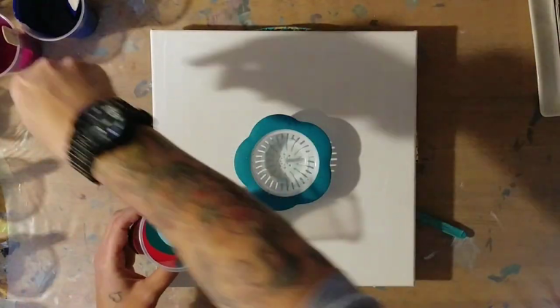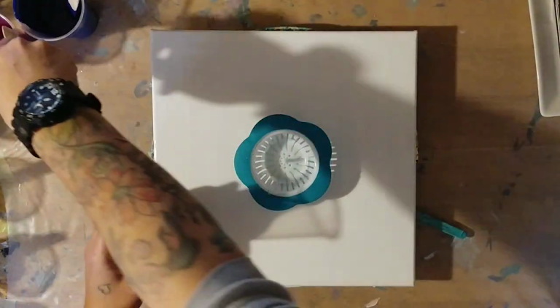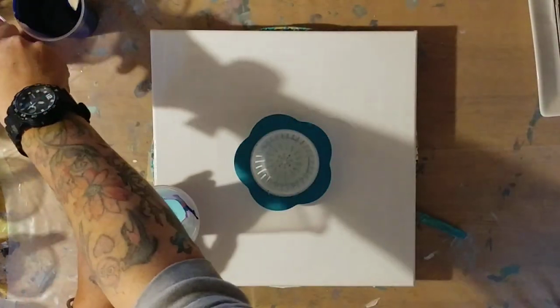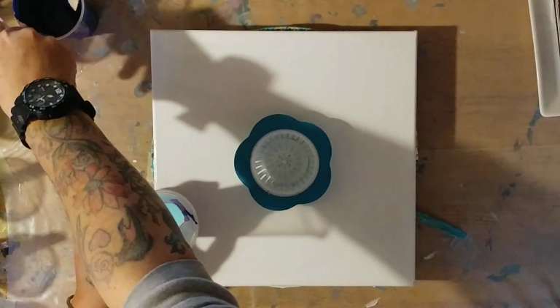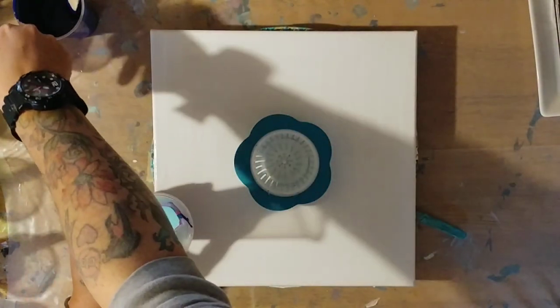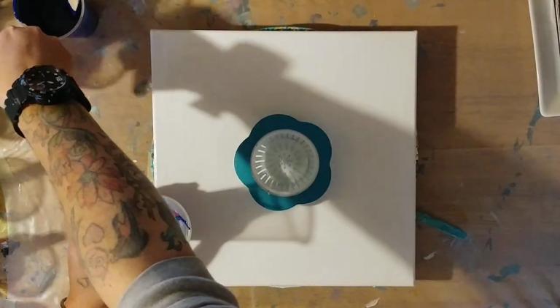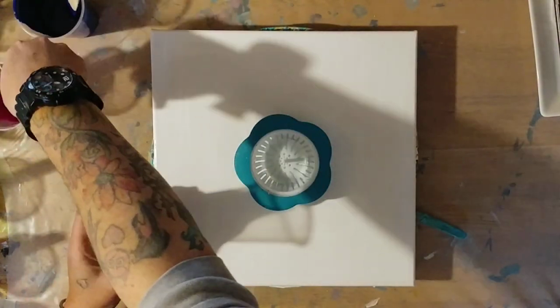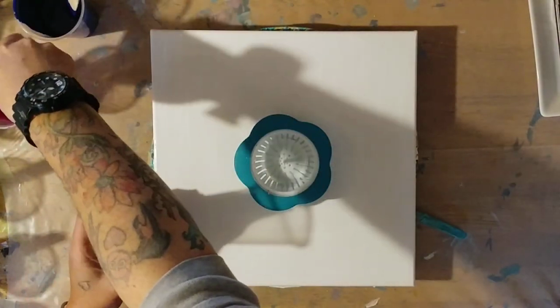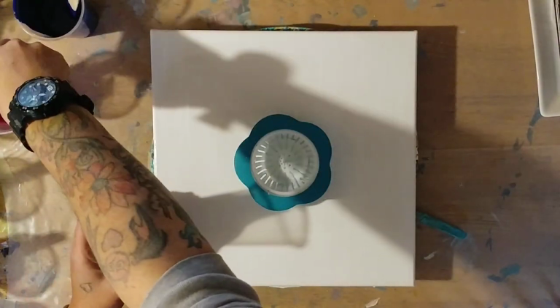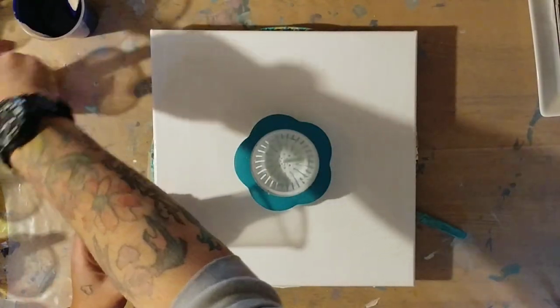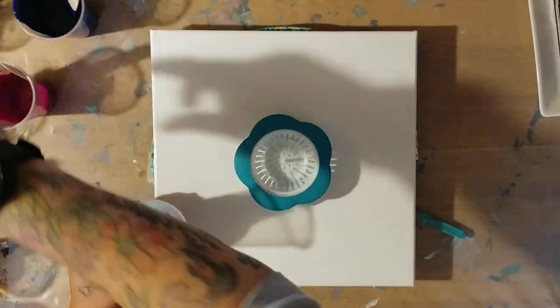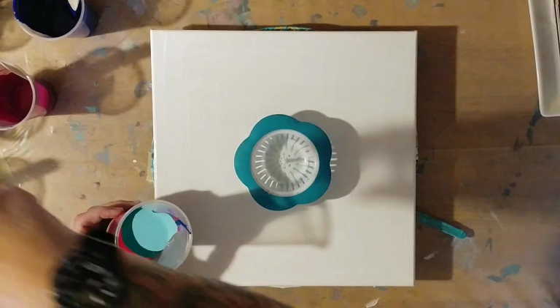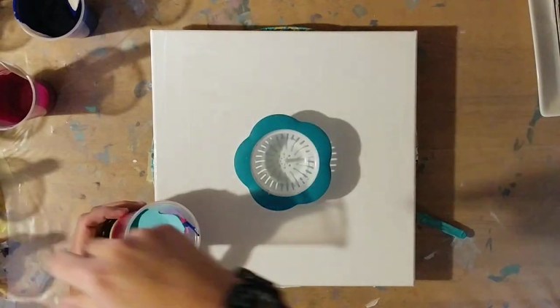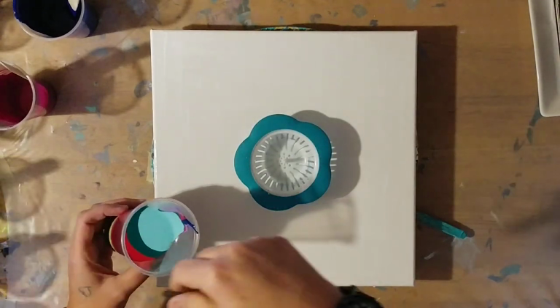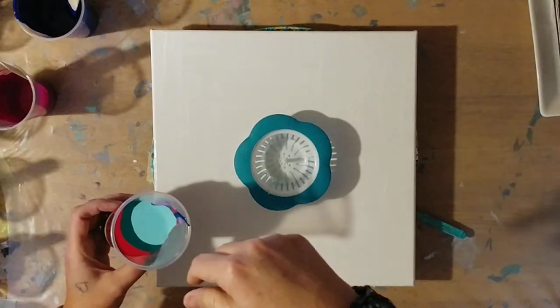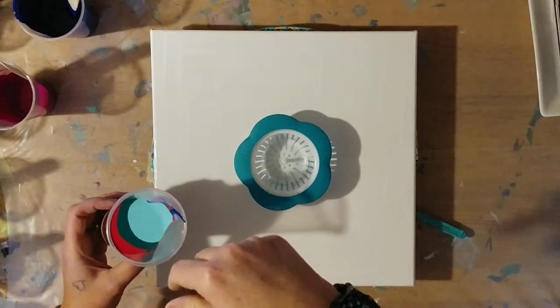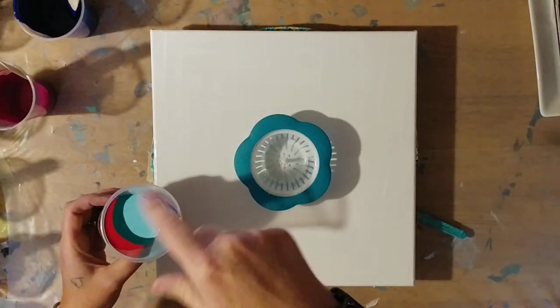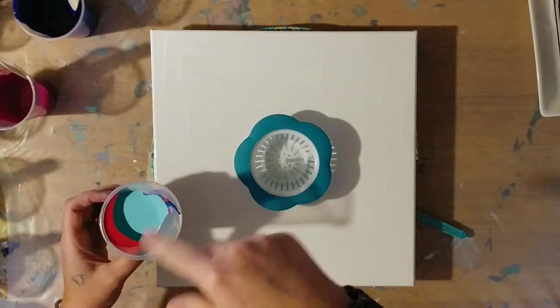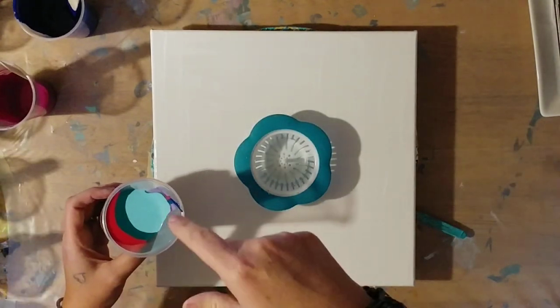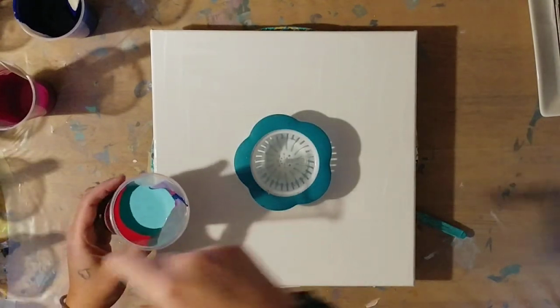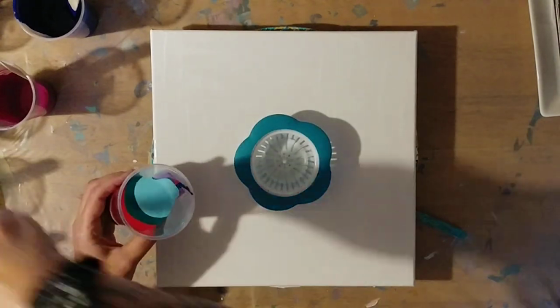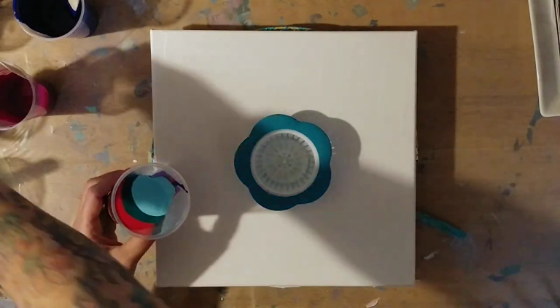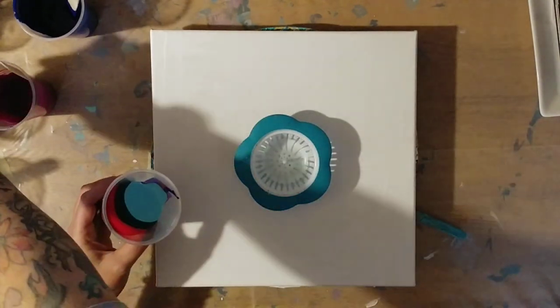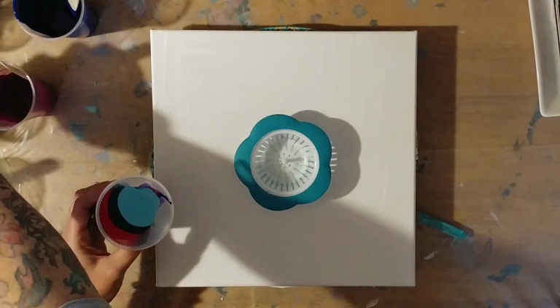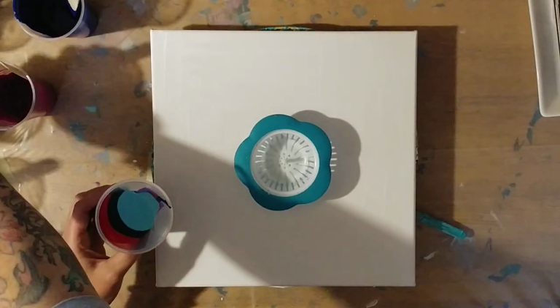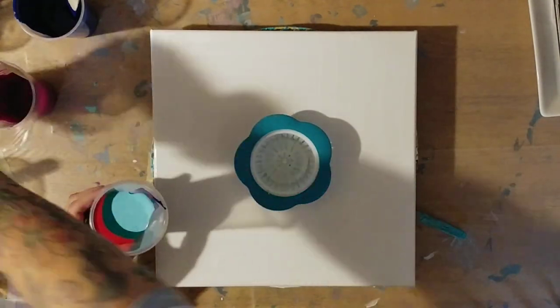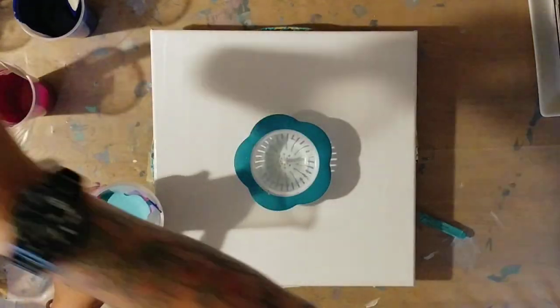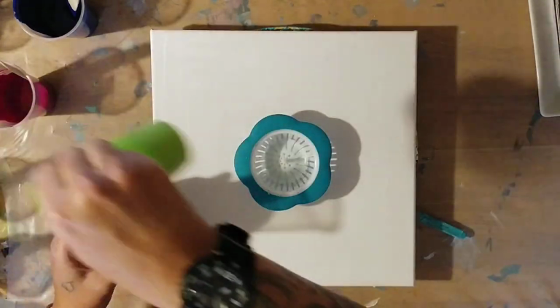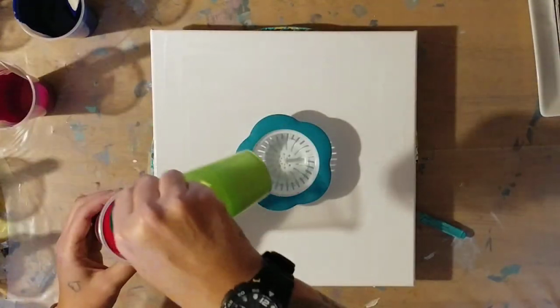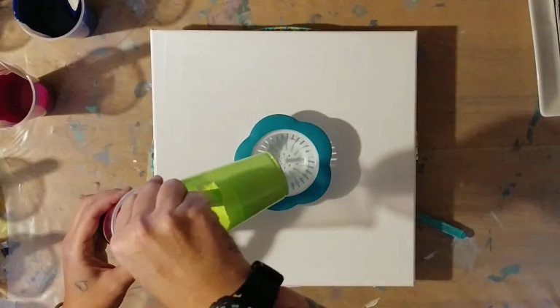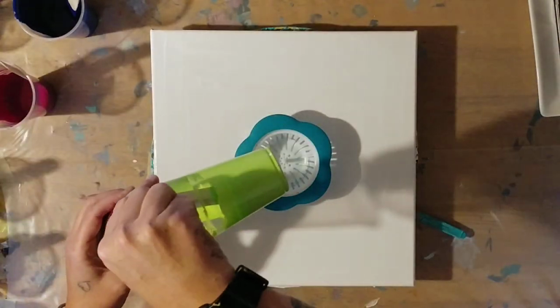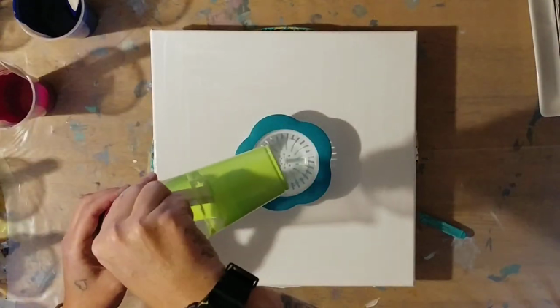I kind of want to switch the pattern up a little bit. I don't want it to be exactly the same.